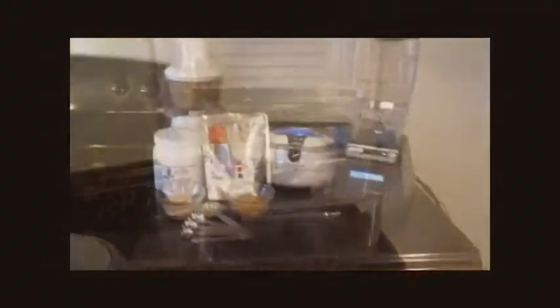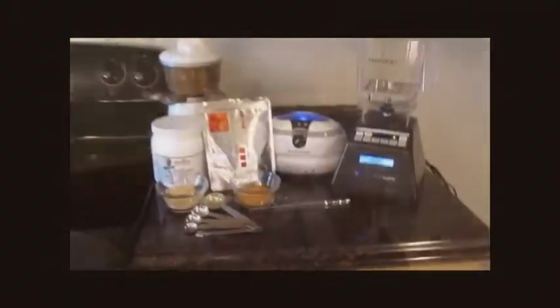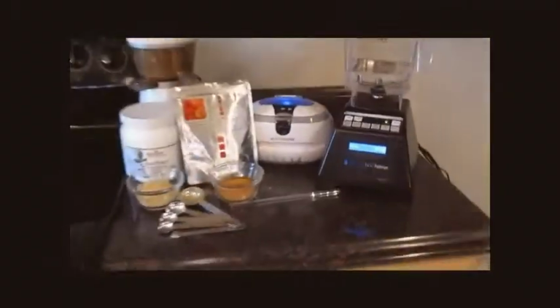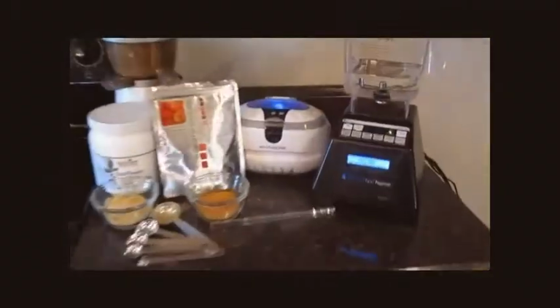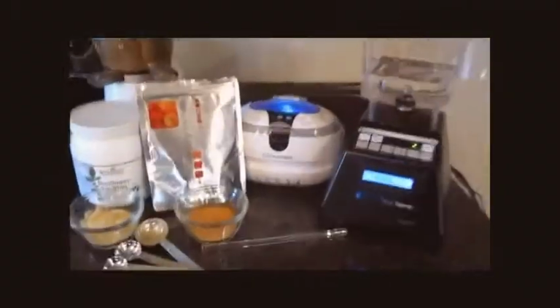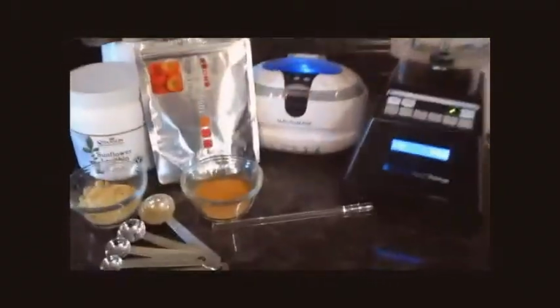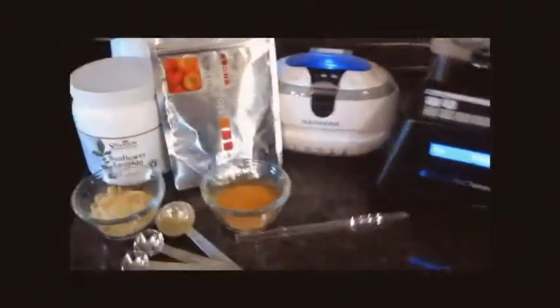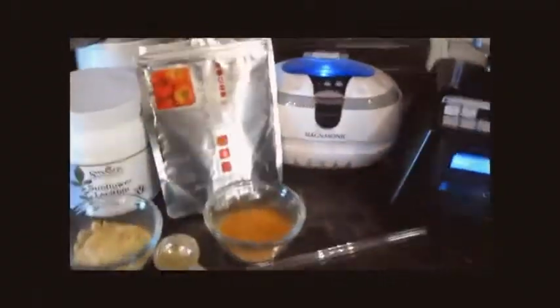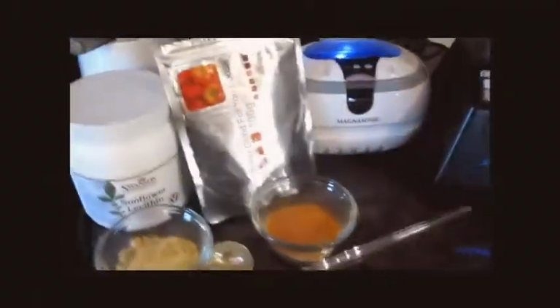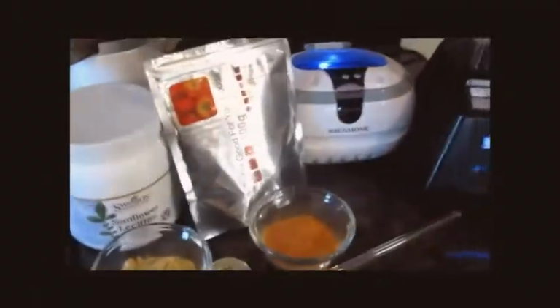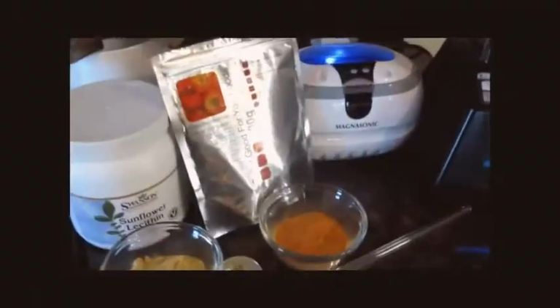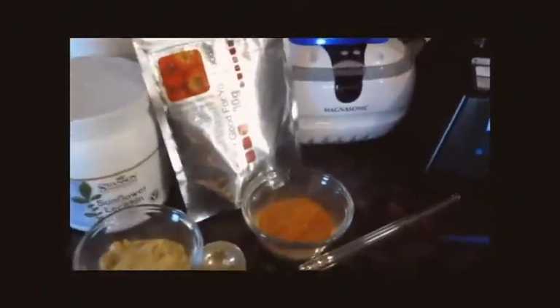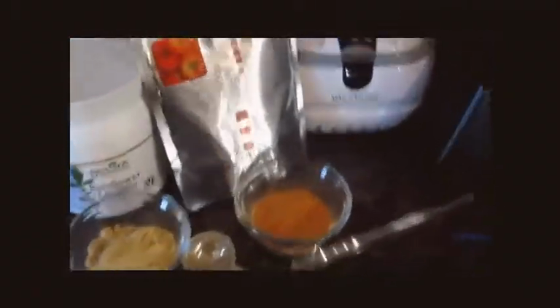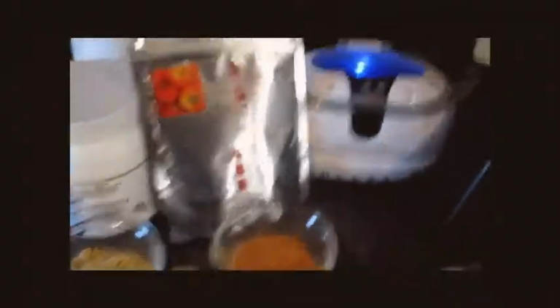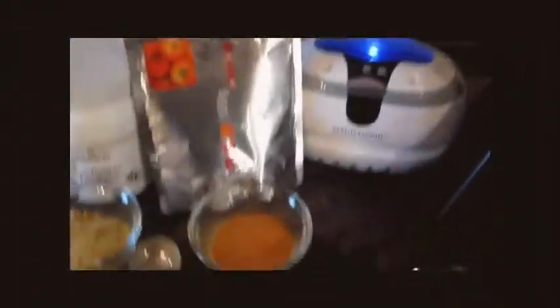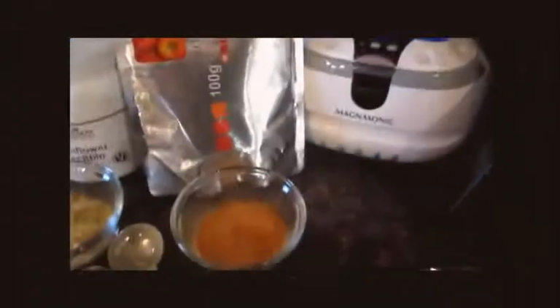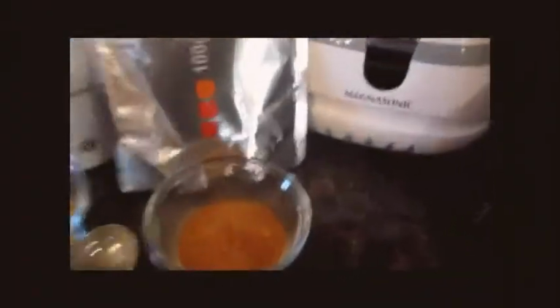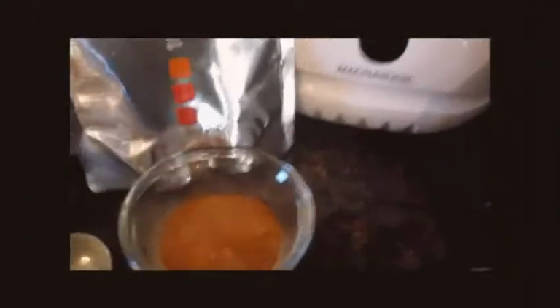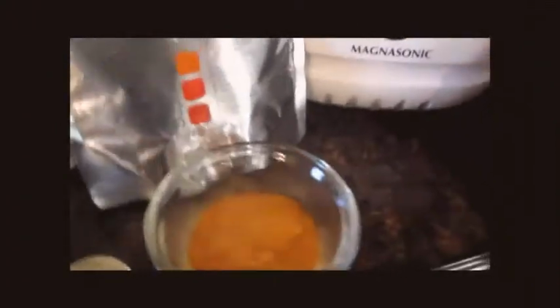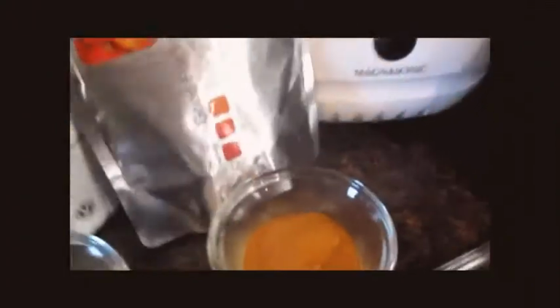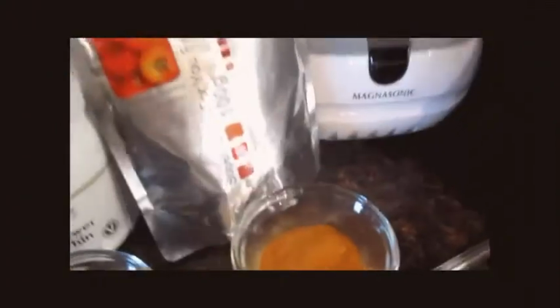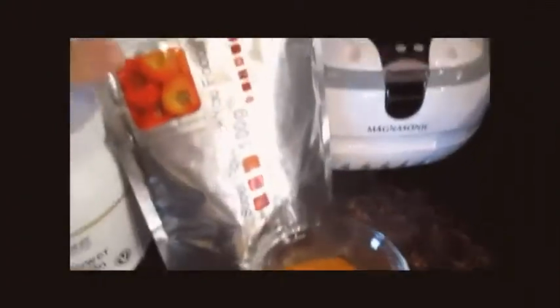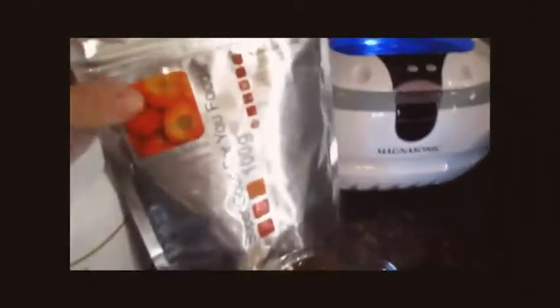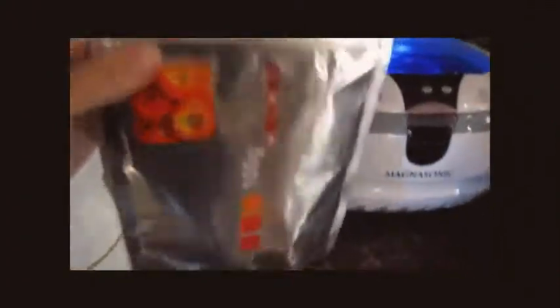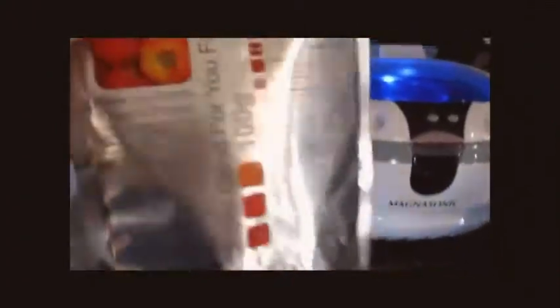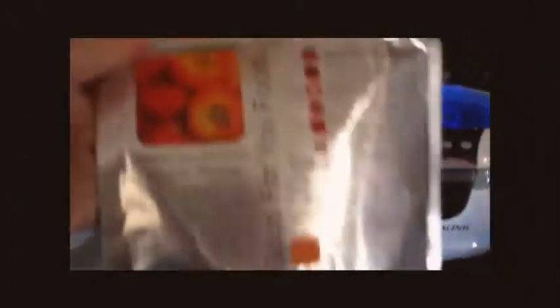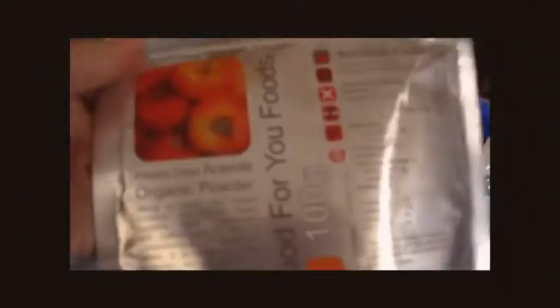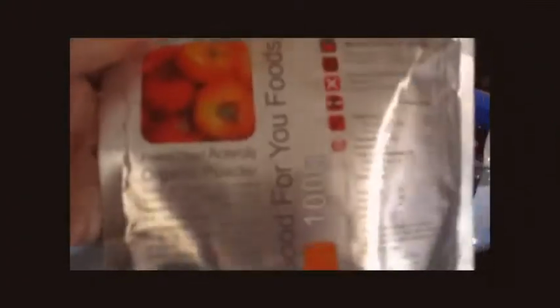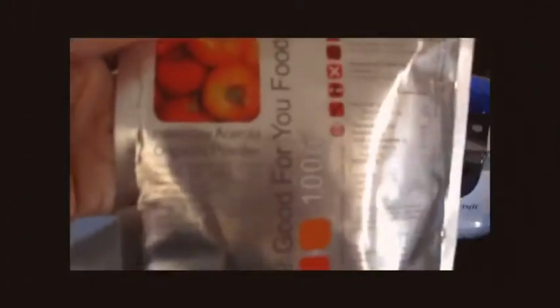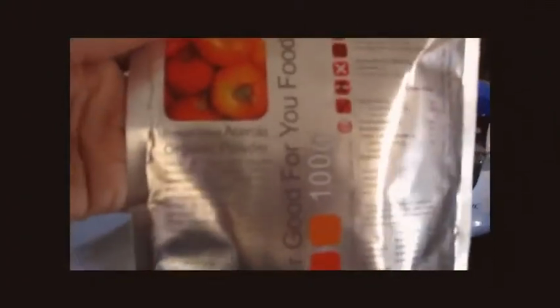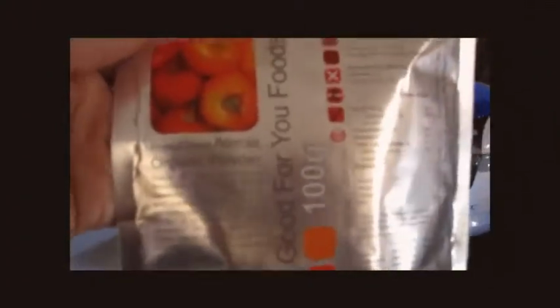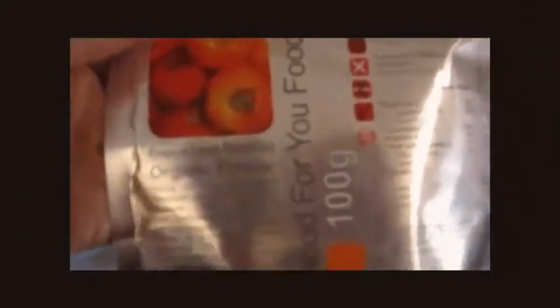Hi everybody, this is April with Primitive Mommy and I'm going to show you how quick and easy it is to make your own liposomal vitamin C today.